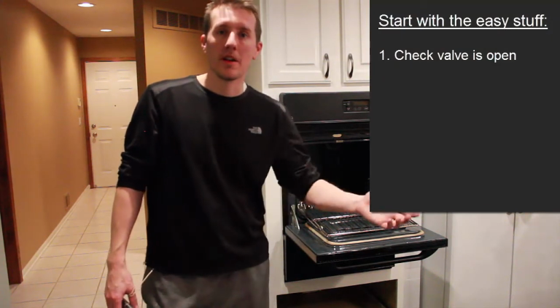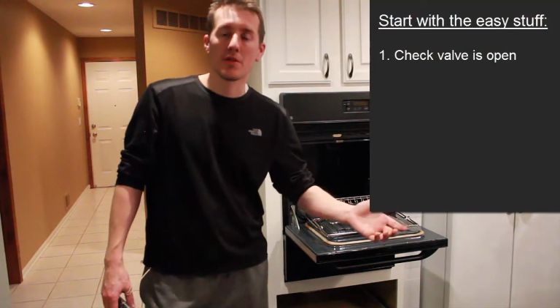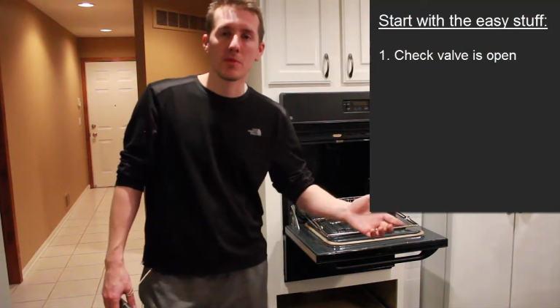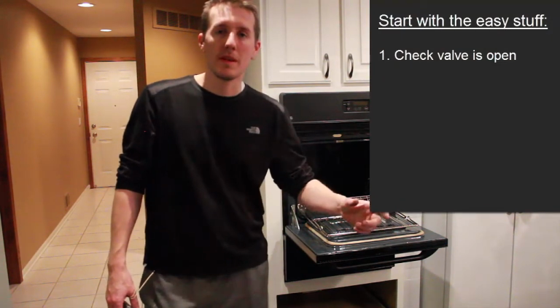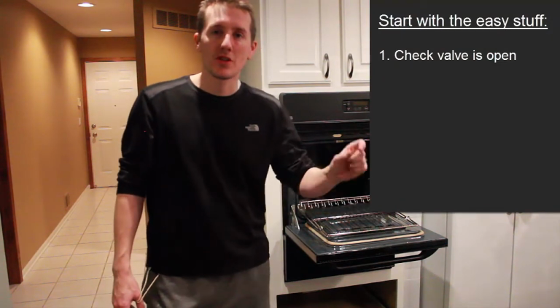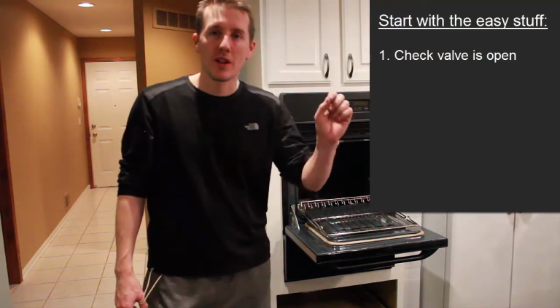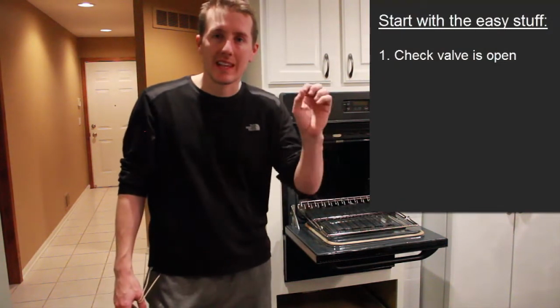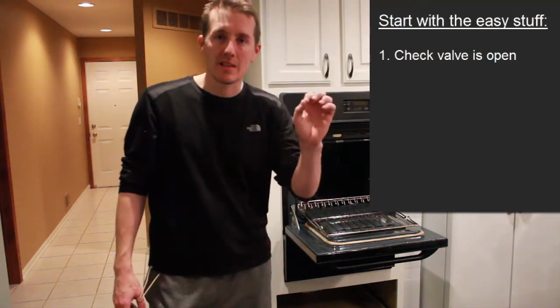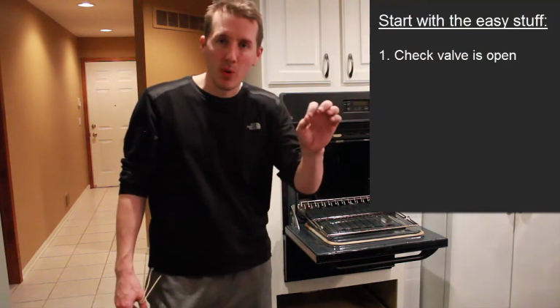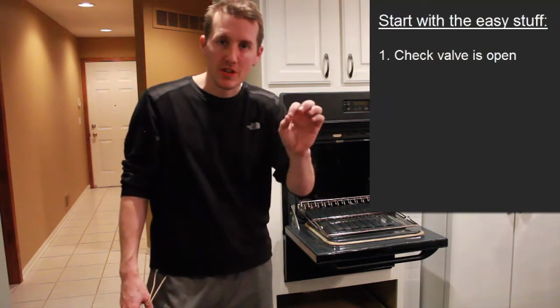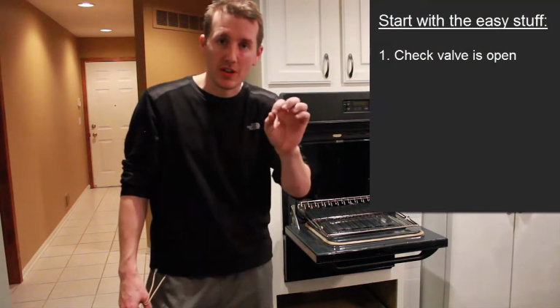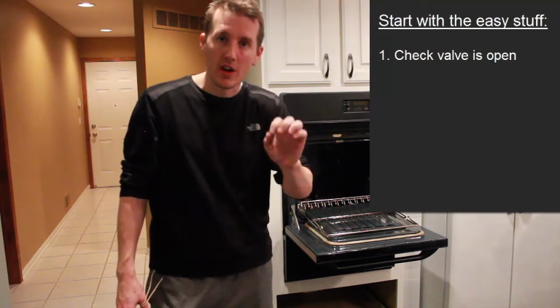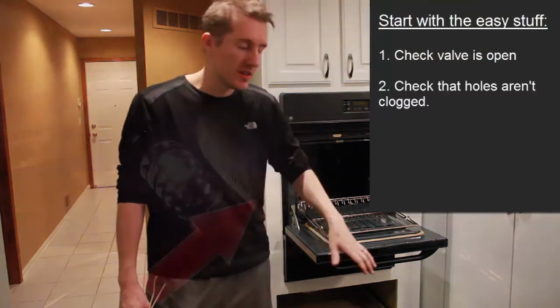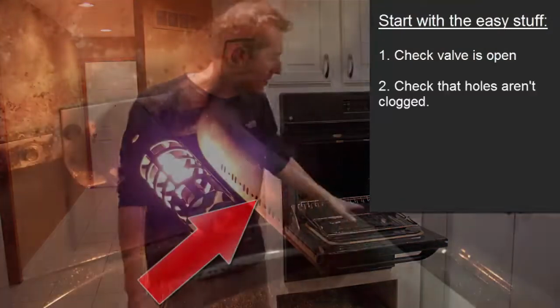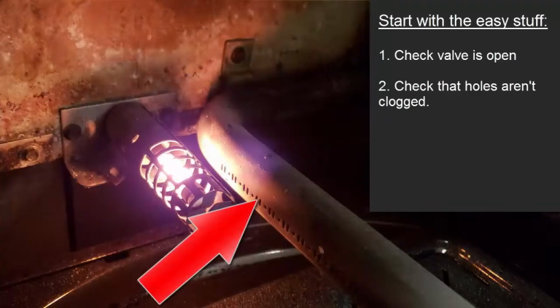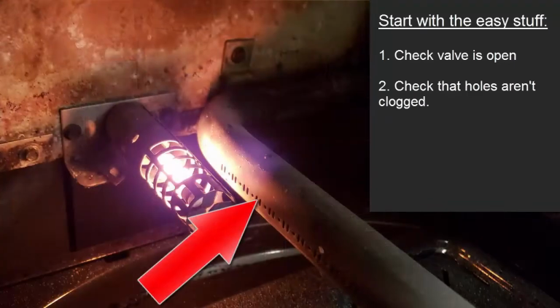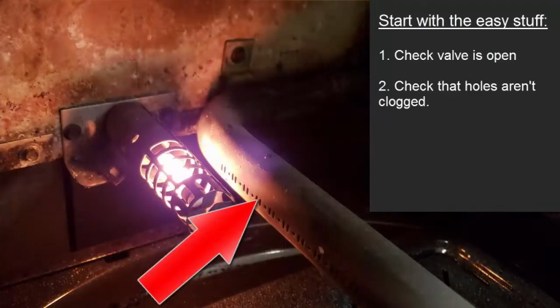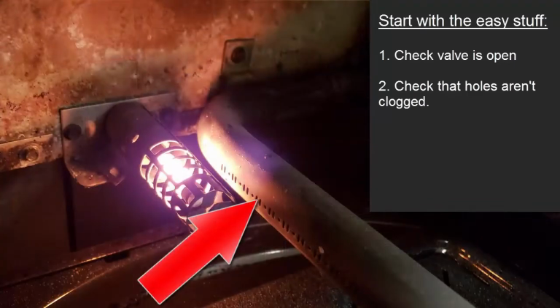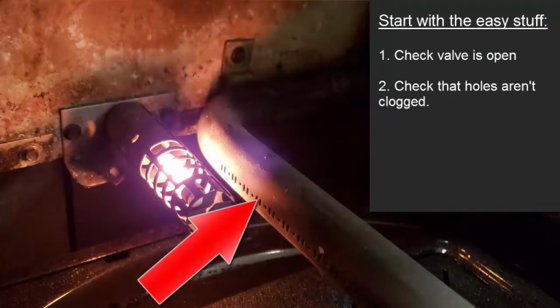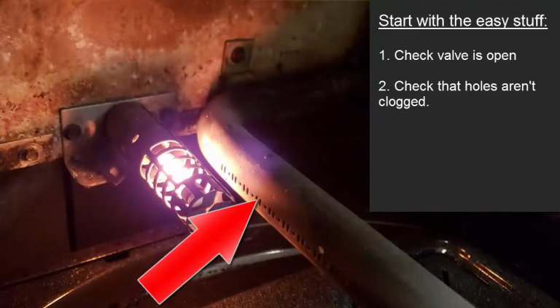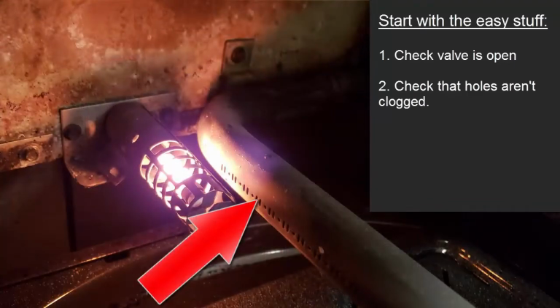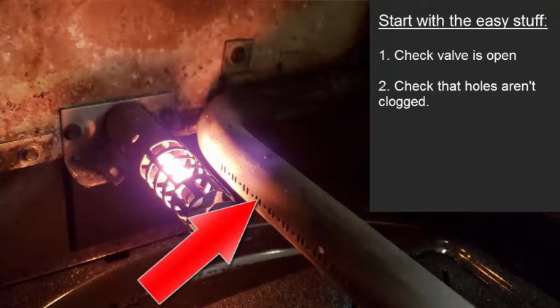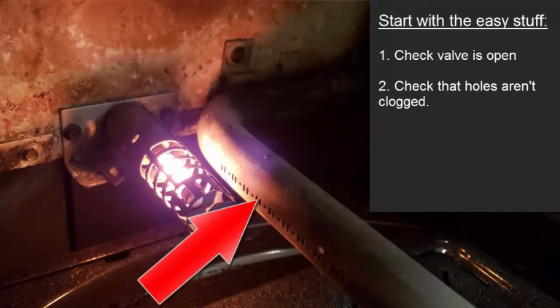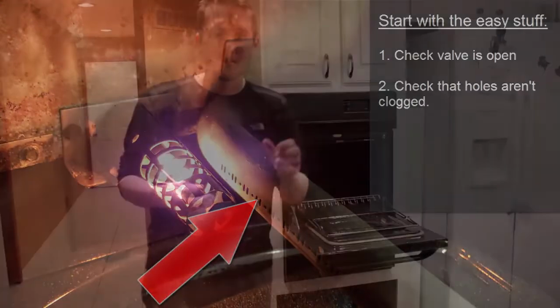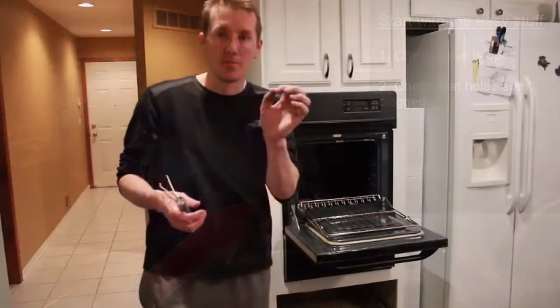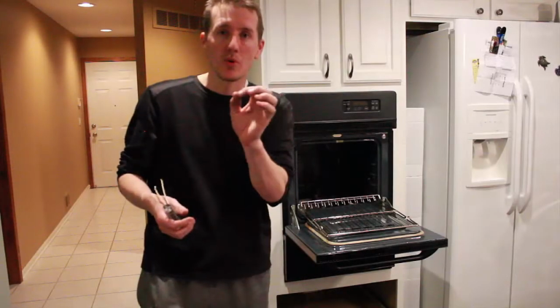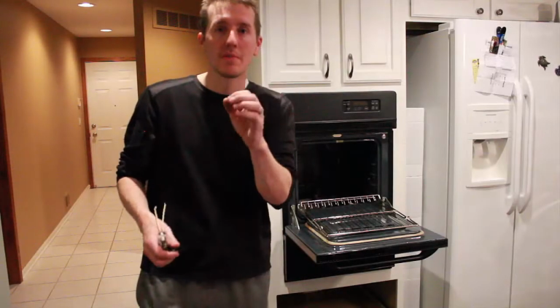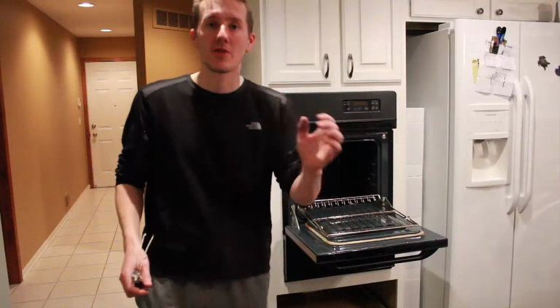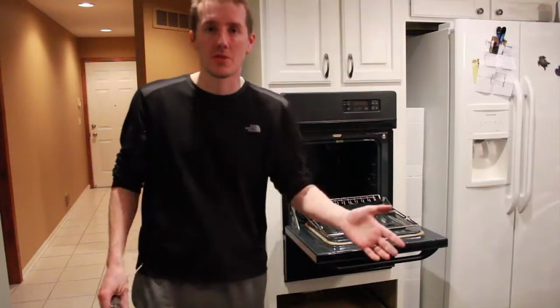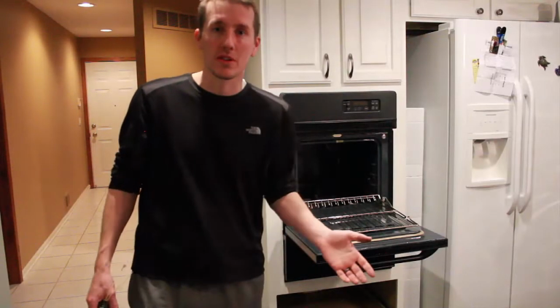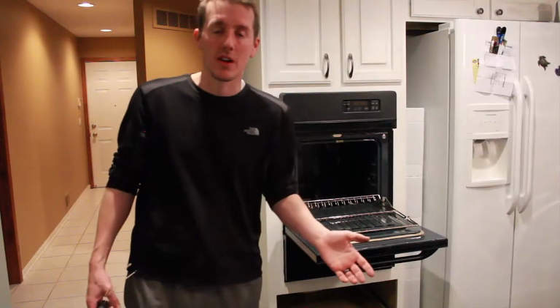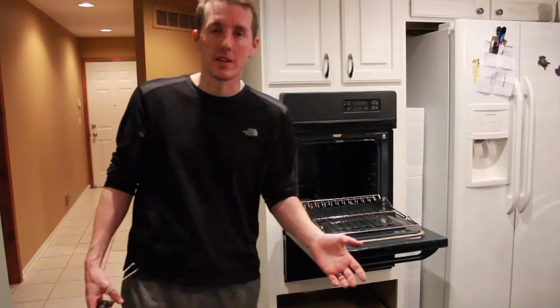Another thing would be to make sure none of the gas ports are clogged underneath. That's where the gas and the flame comes out — there are little ports. Make sure those aren't clogged.